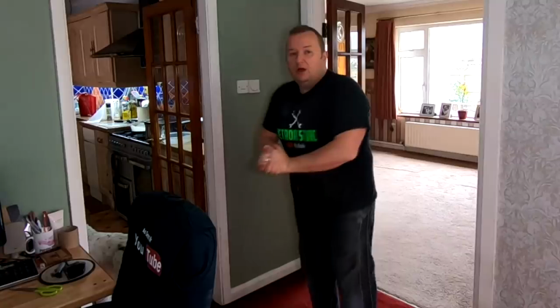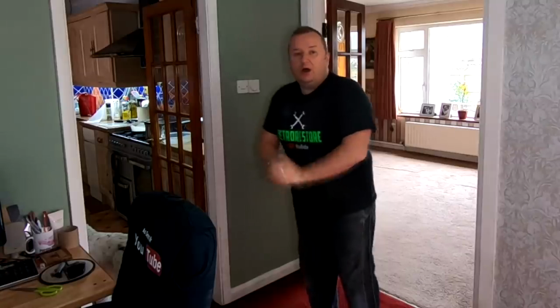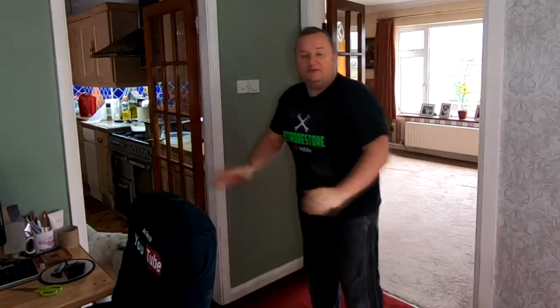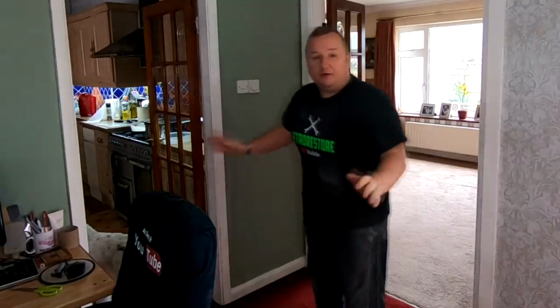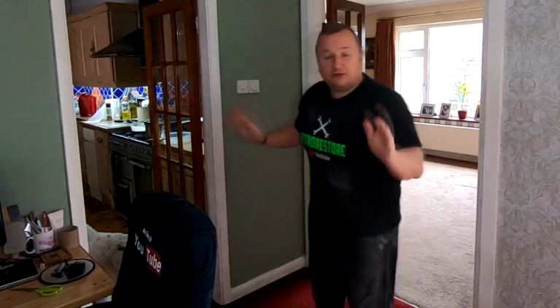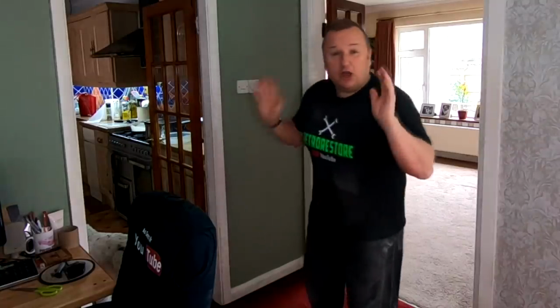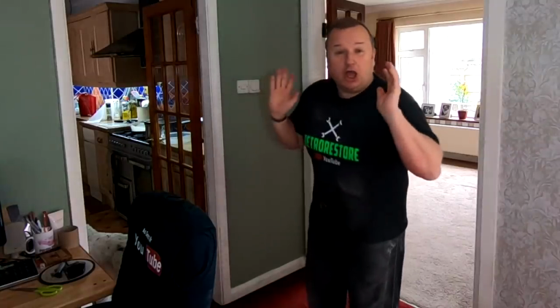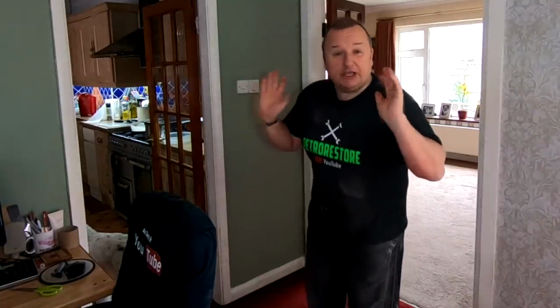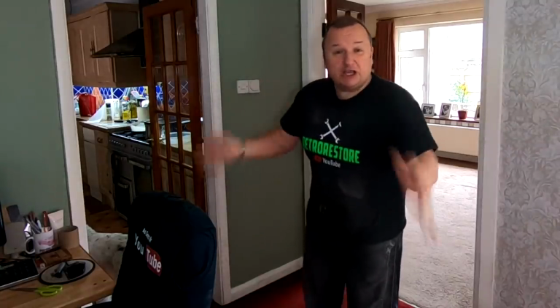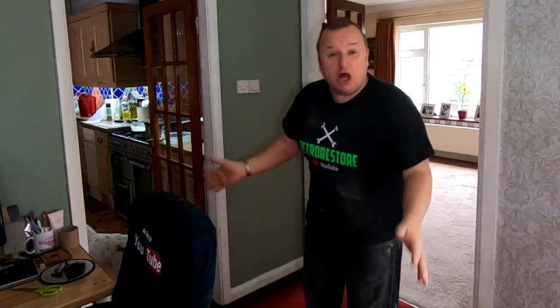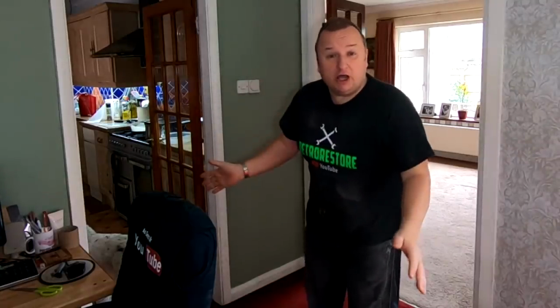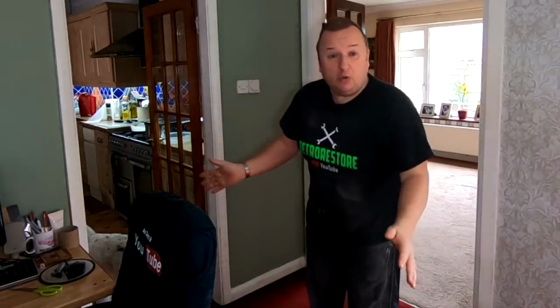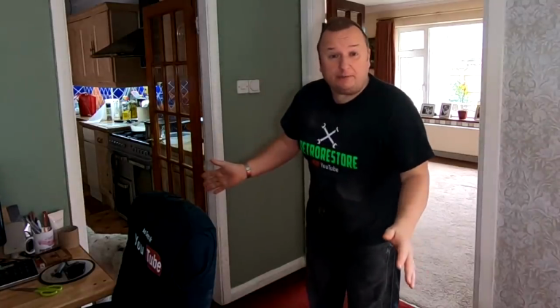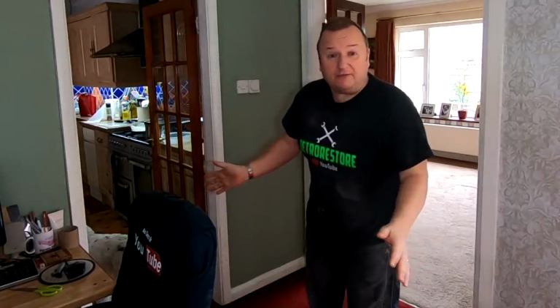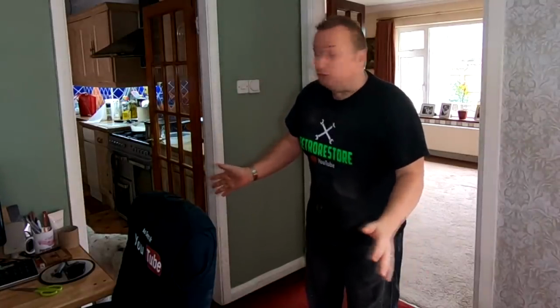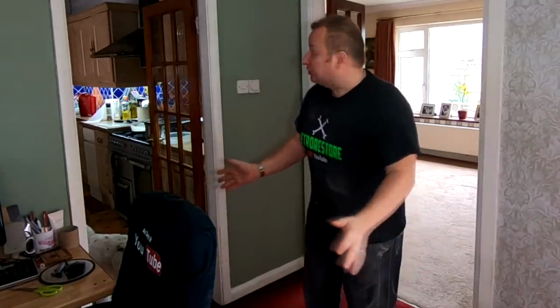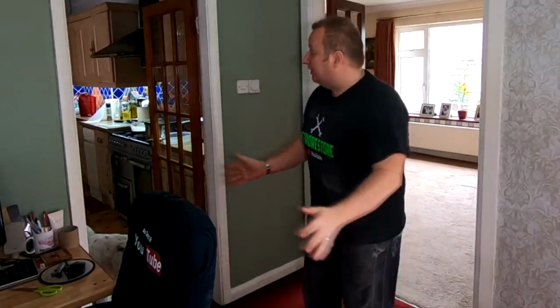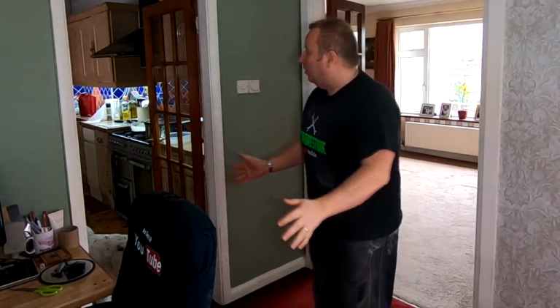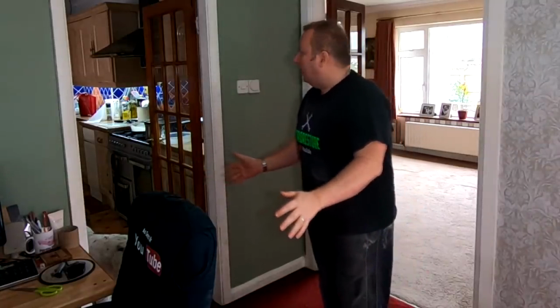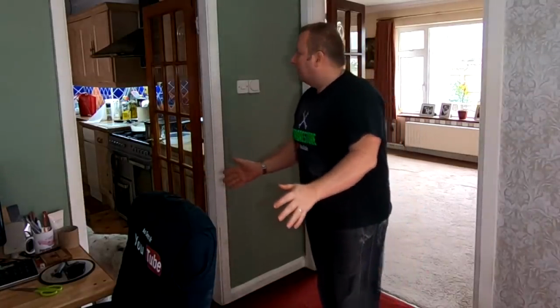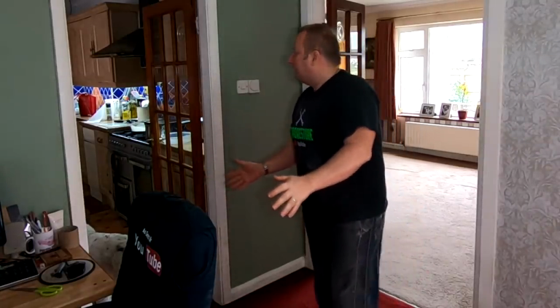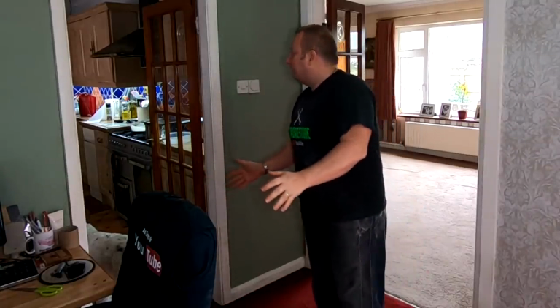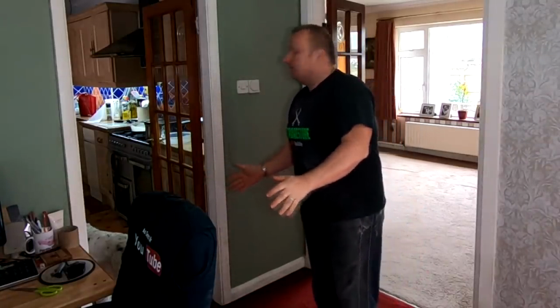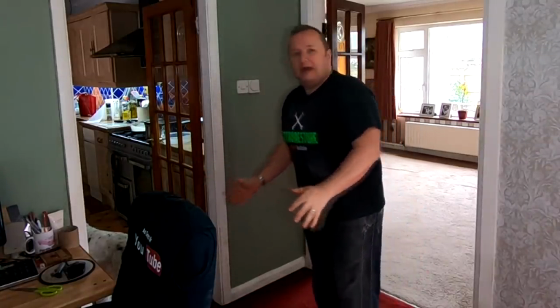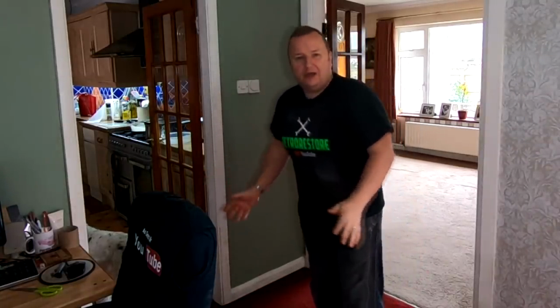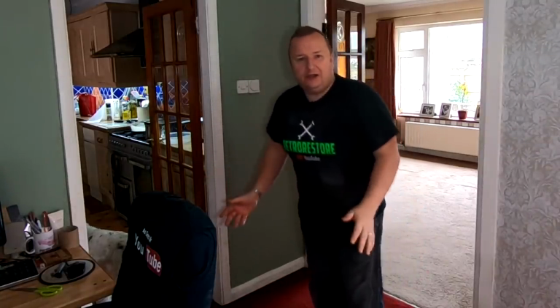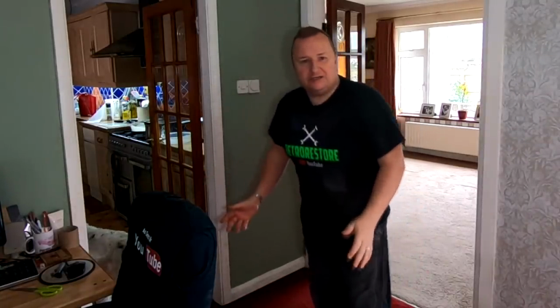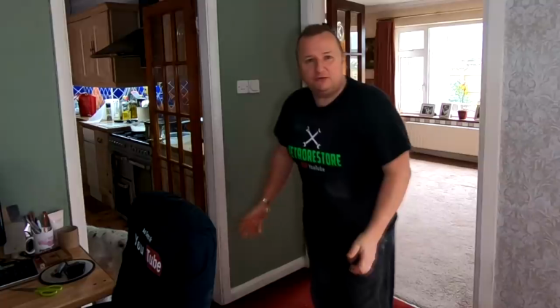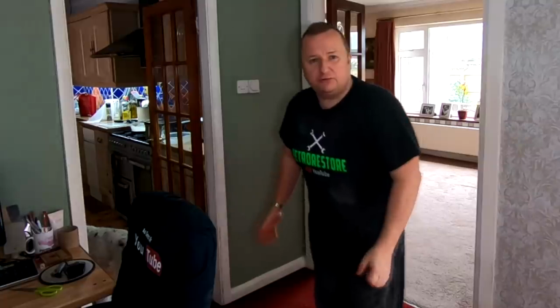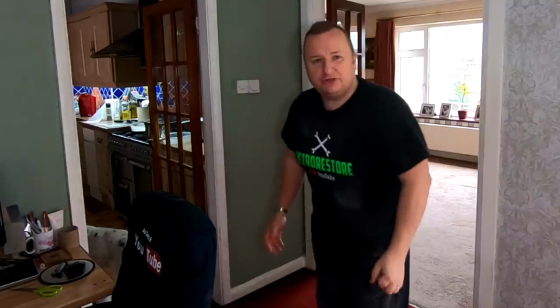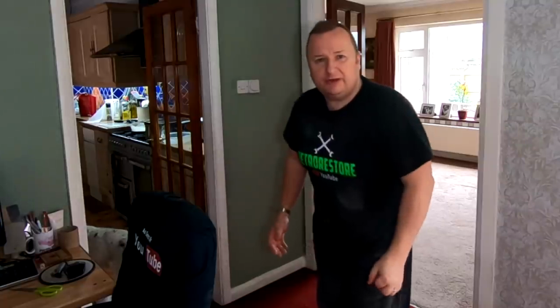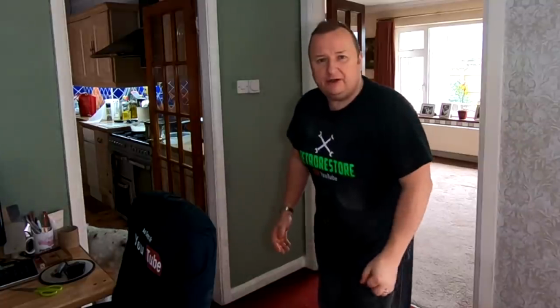Hiya folks, it's a little update vlog this one. Hello baby, what you got there? Let's have a look, see what she's got here.